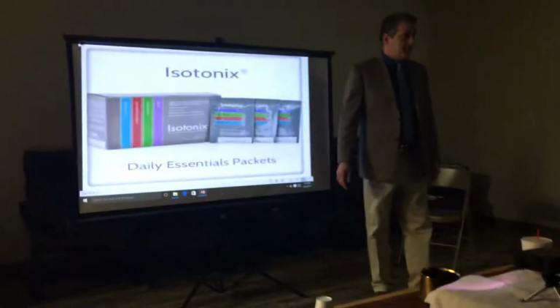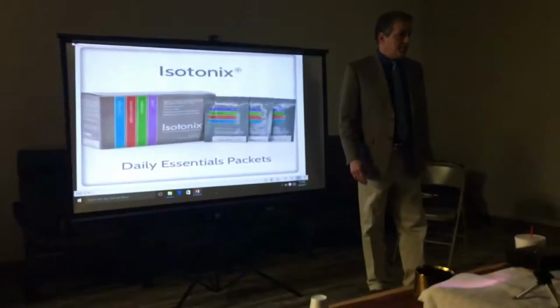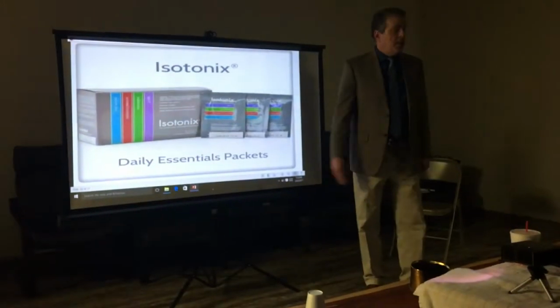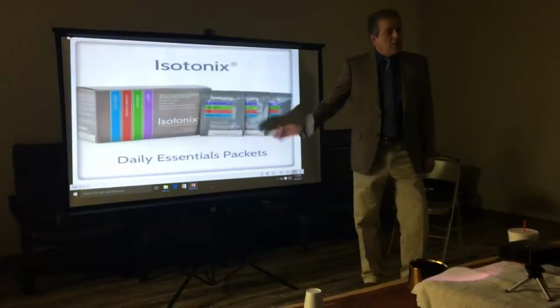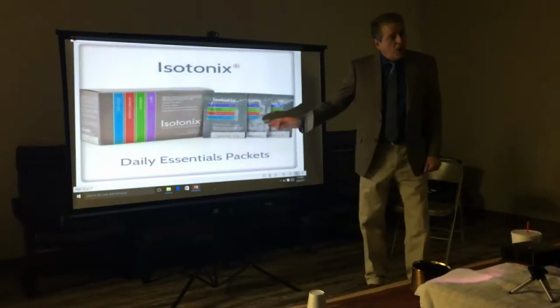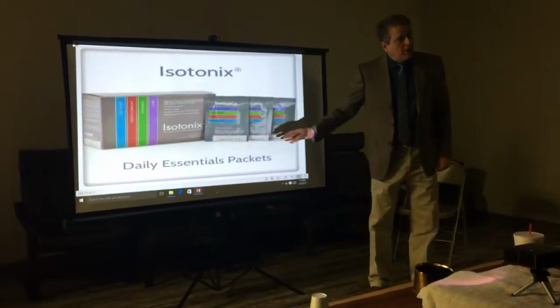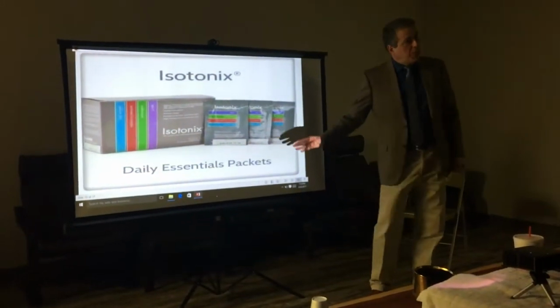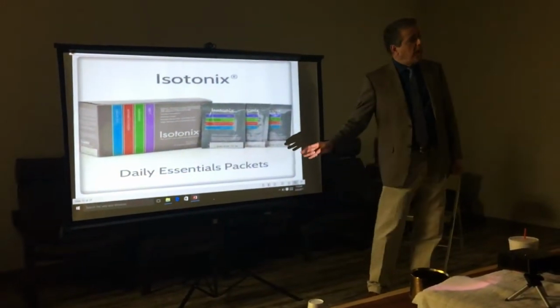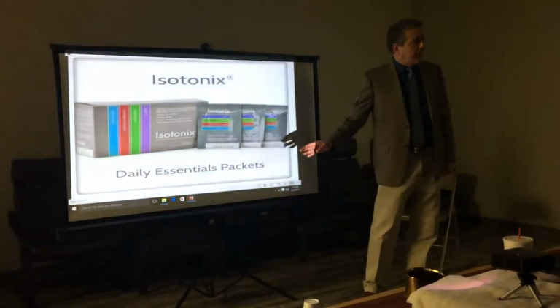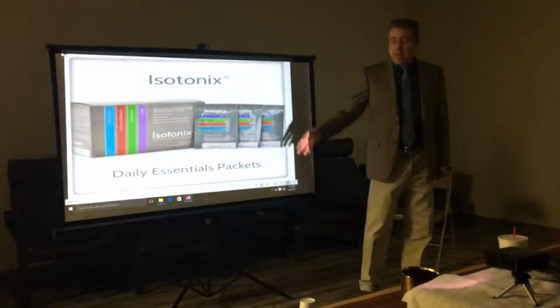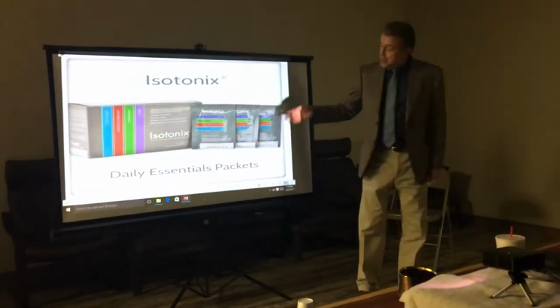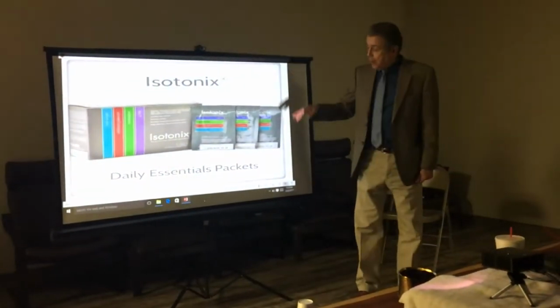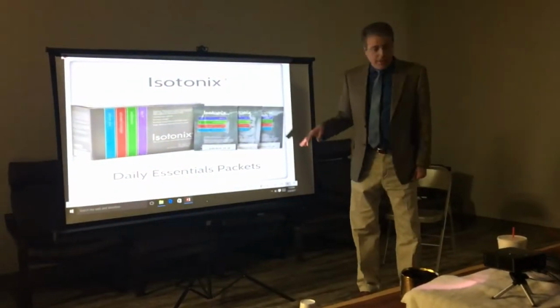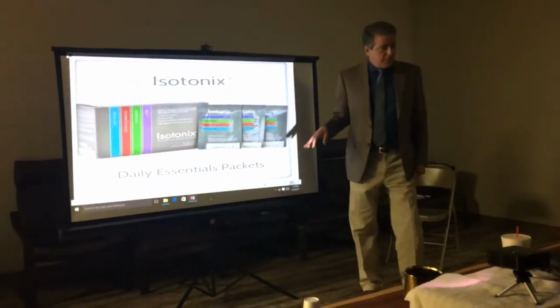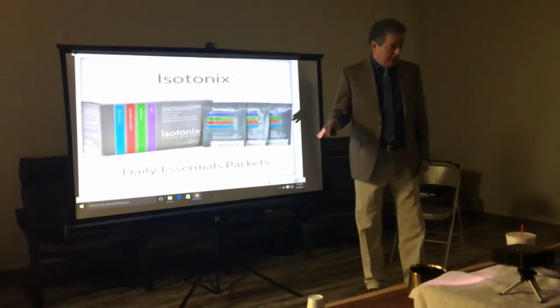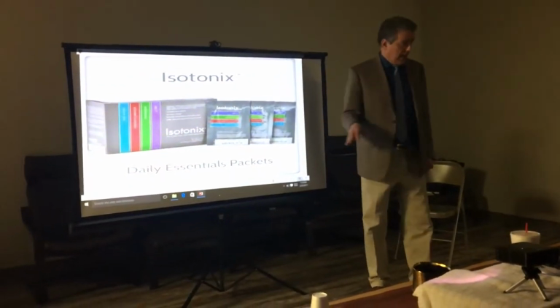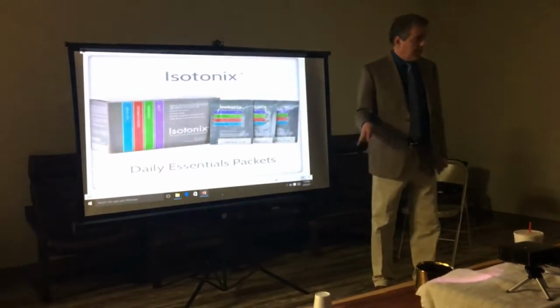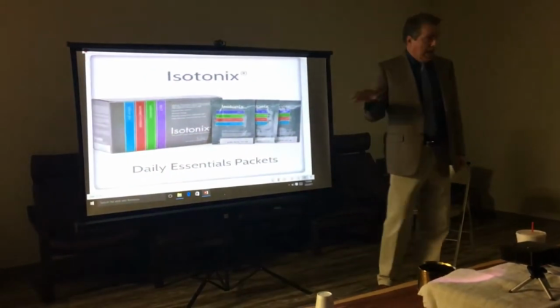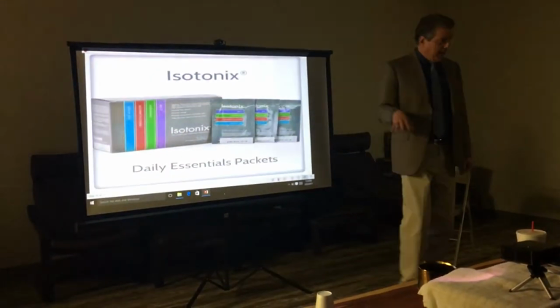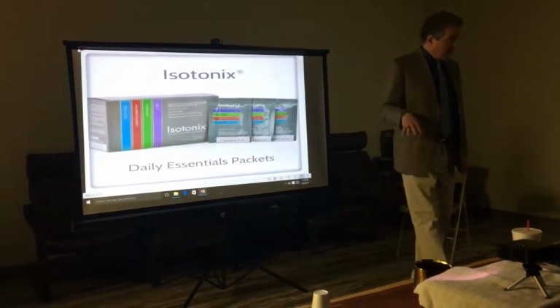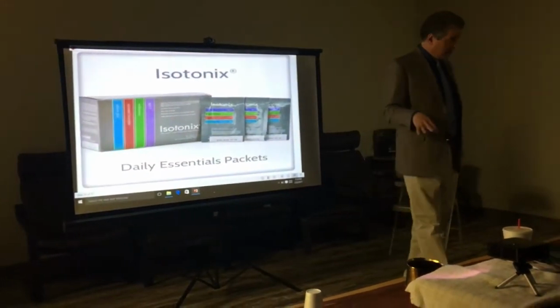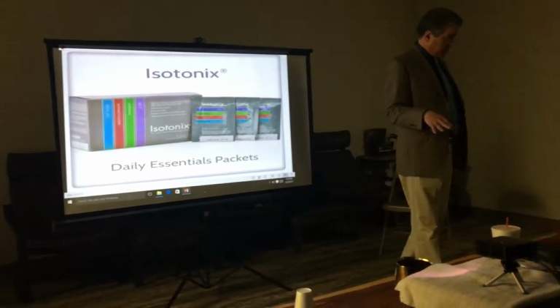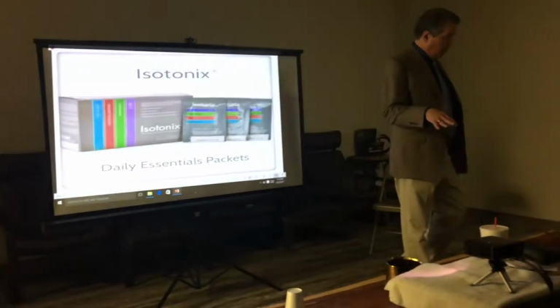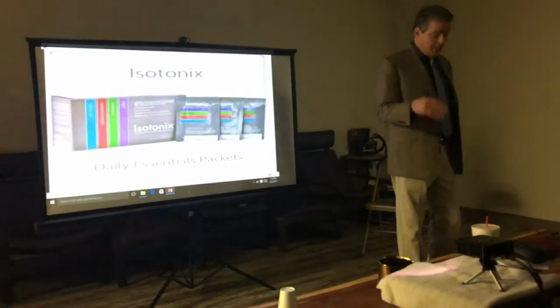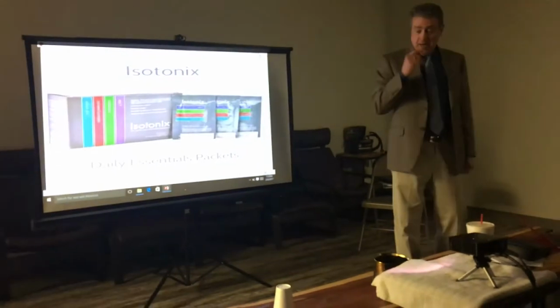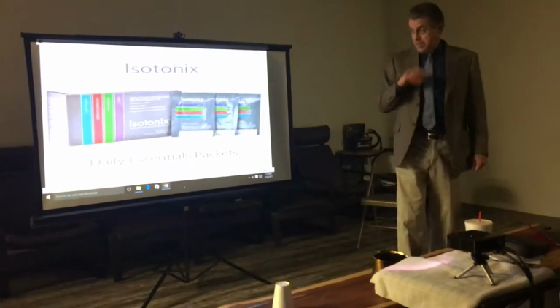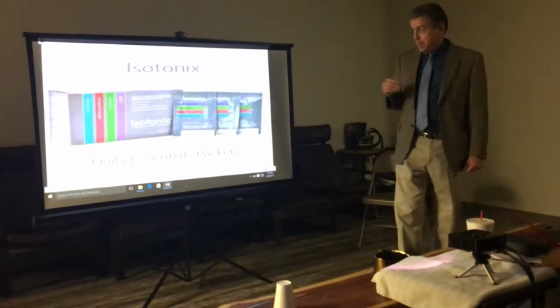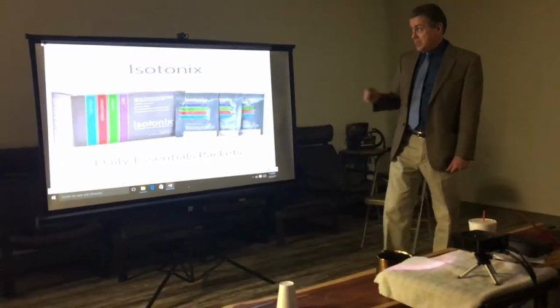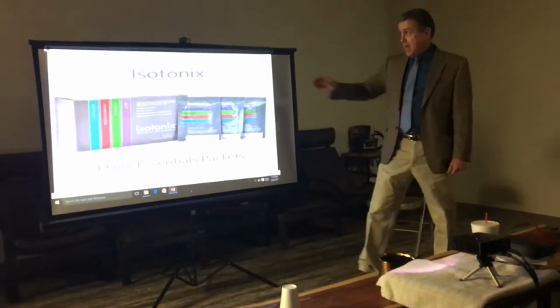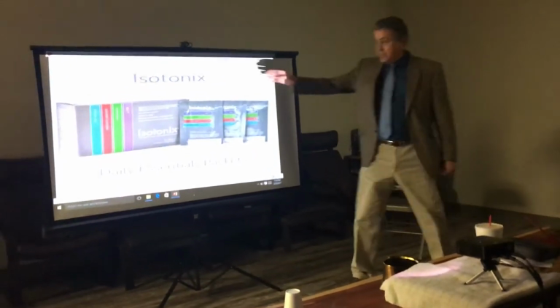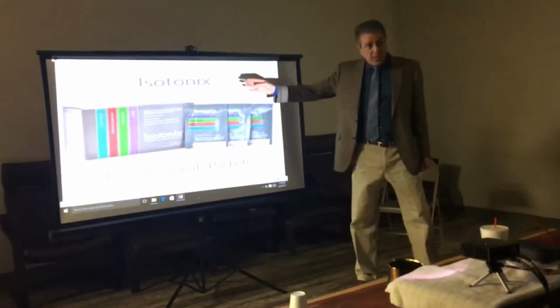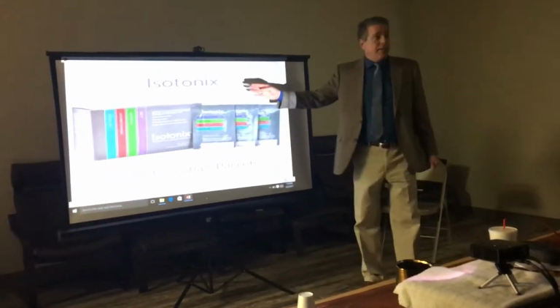Essentials — it's all in one packet. You pour it into a glass, add eight ounces of water, and that makes it isotonic.